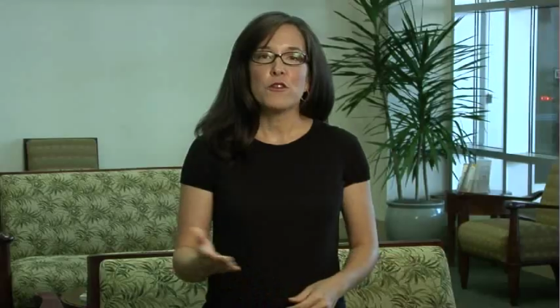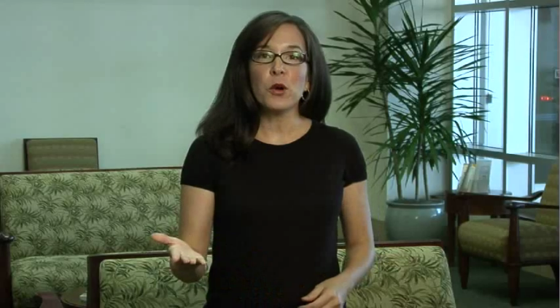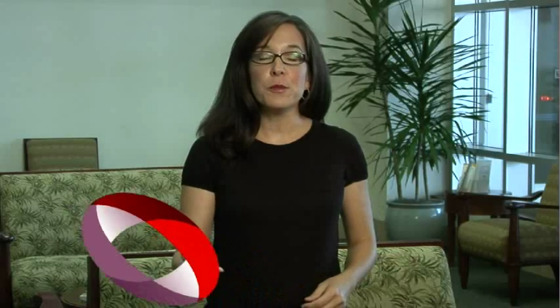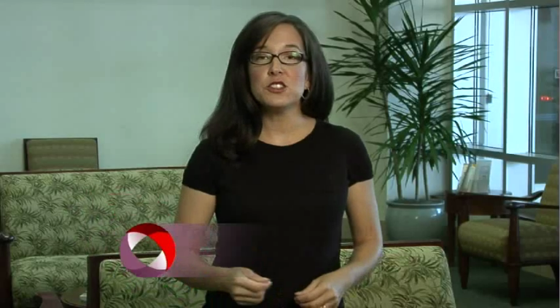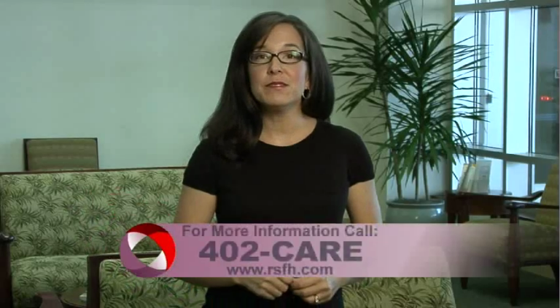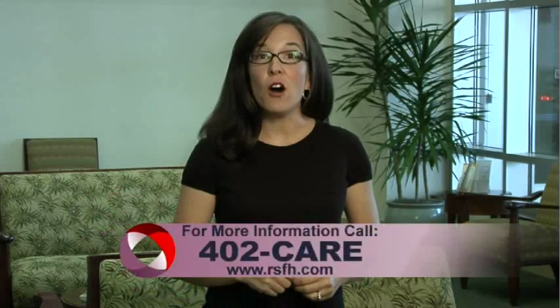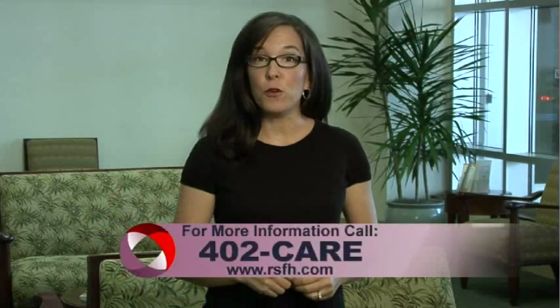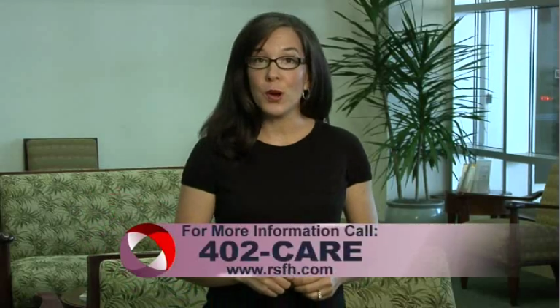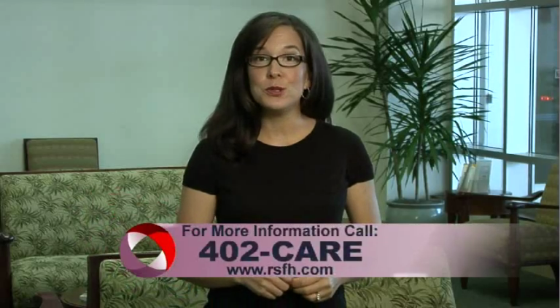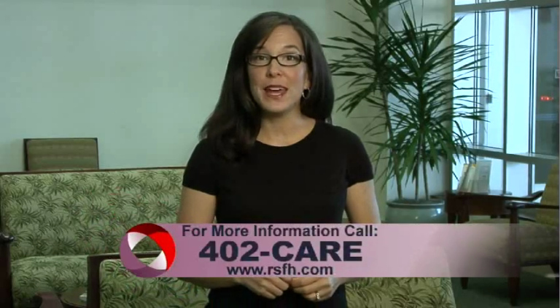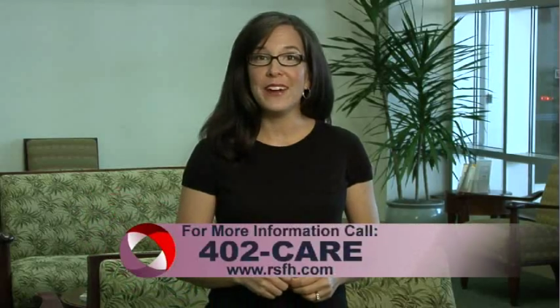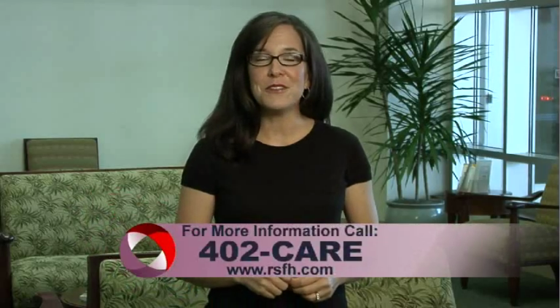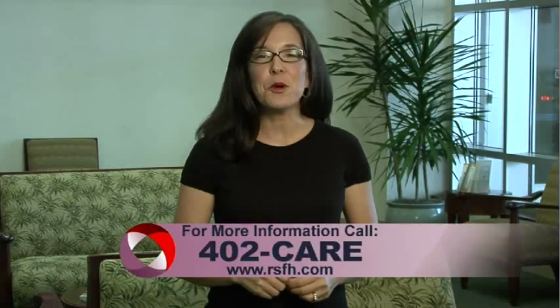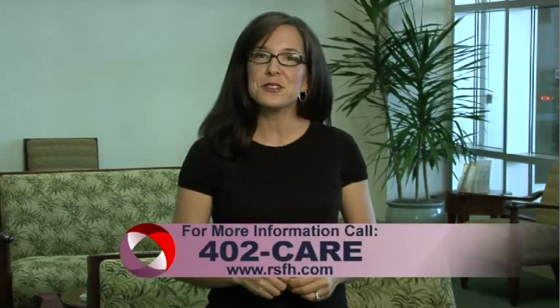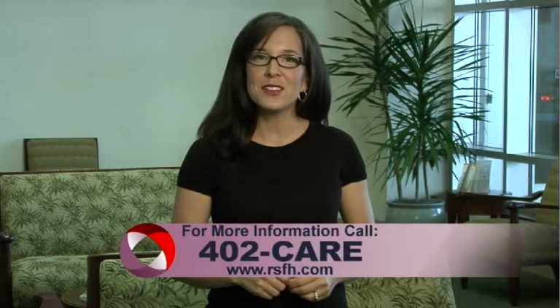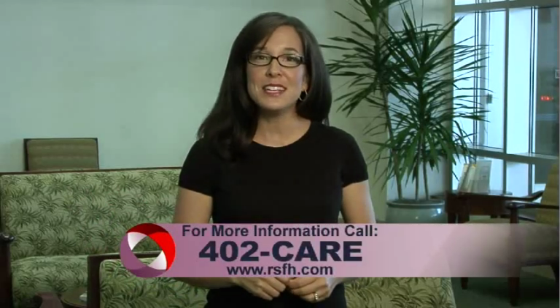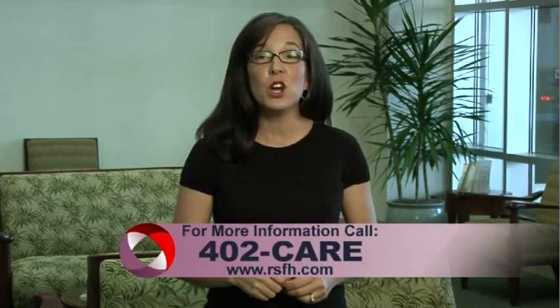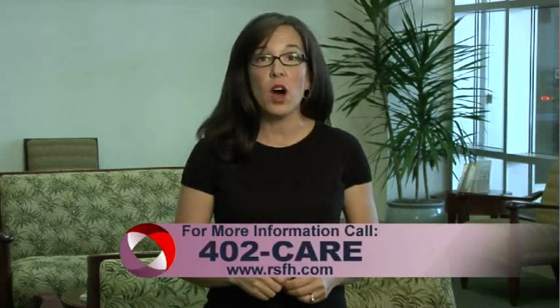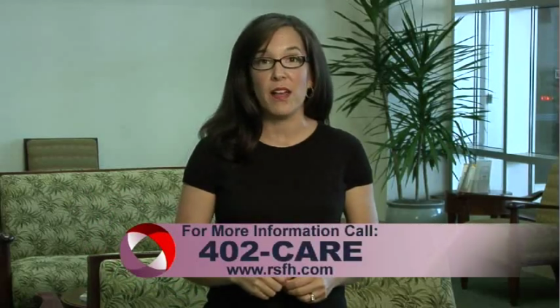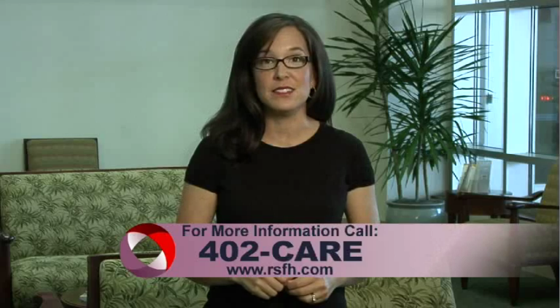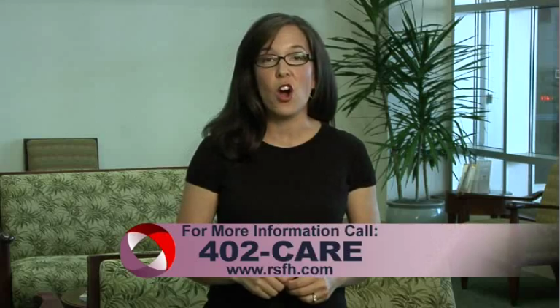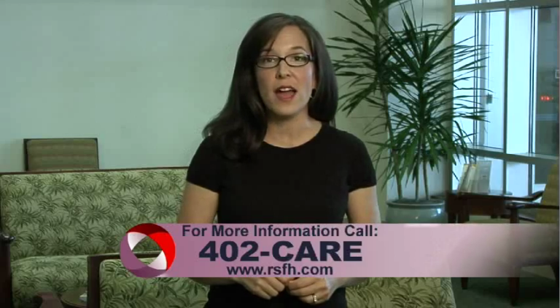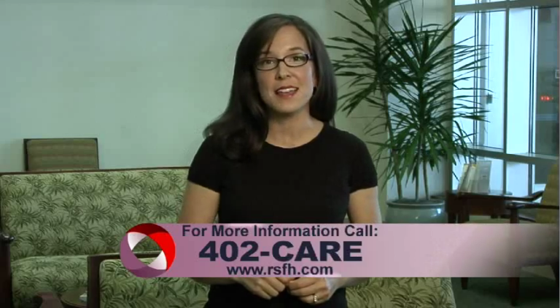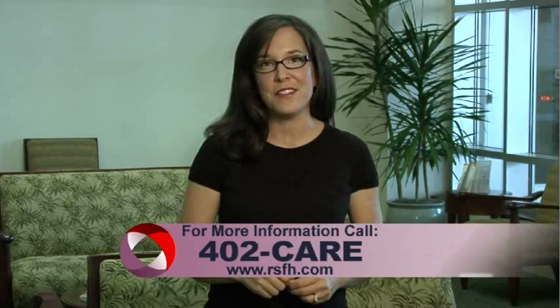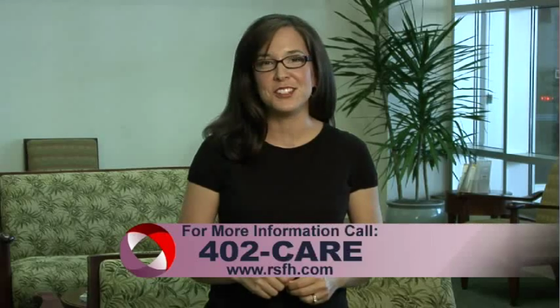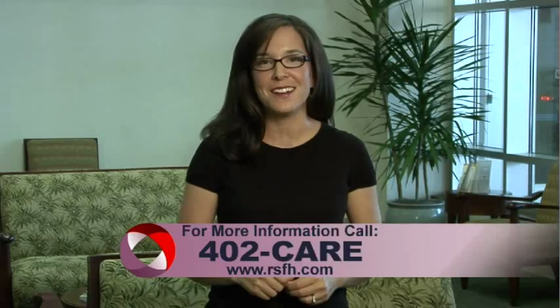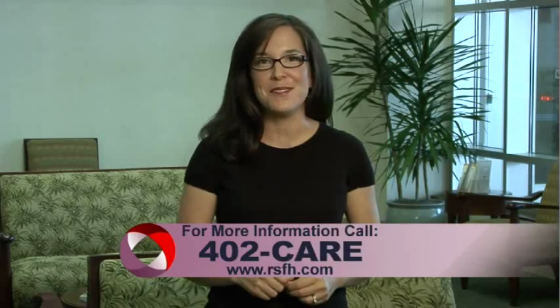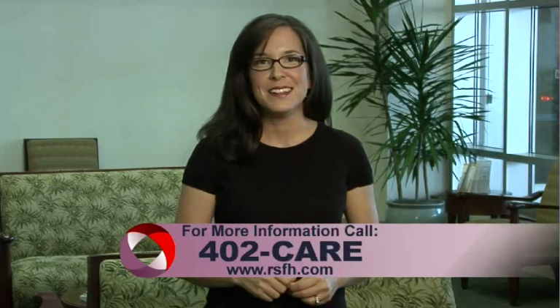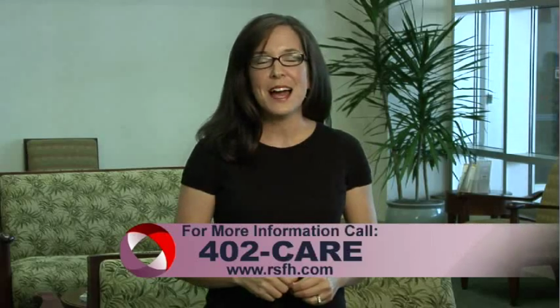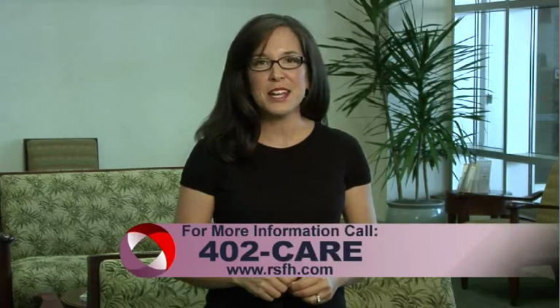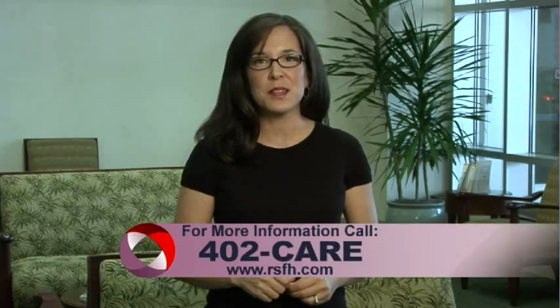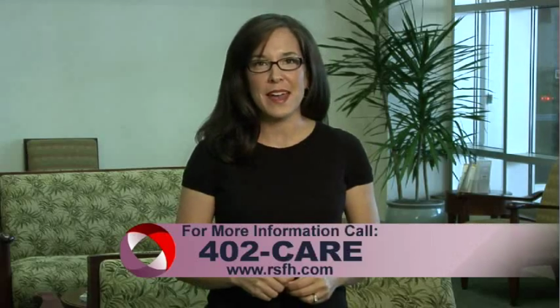For more information, call 402-CARE. And for more House Calls TV, go online to rsfh.com. I'm Angela May.